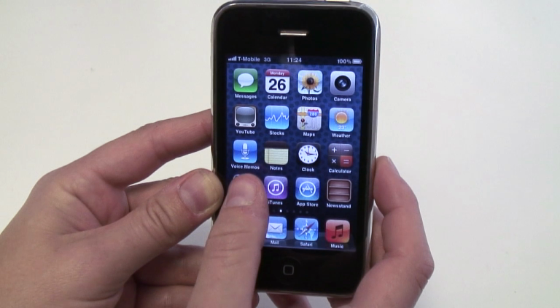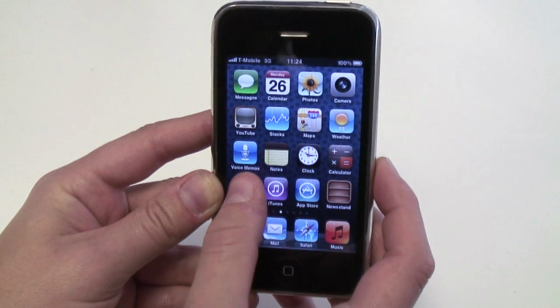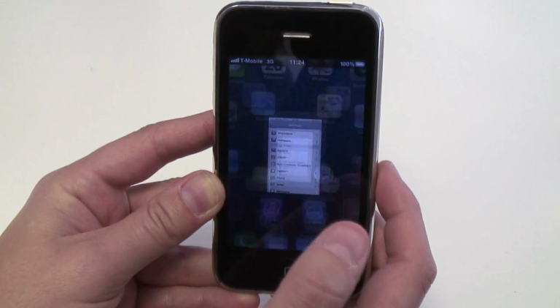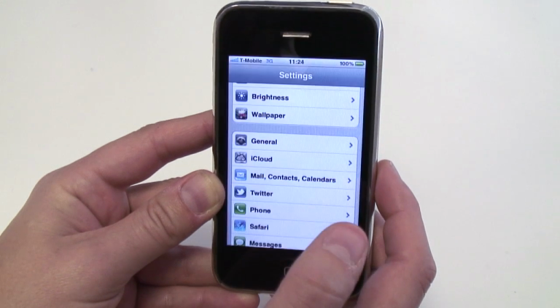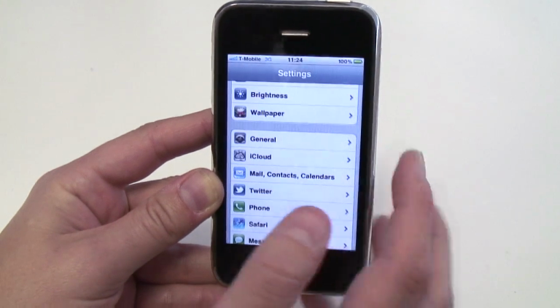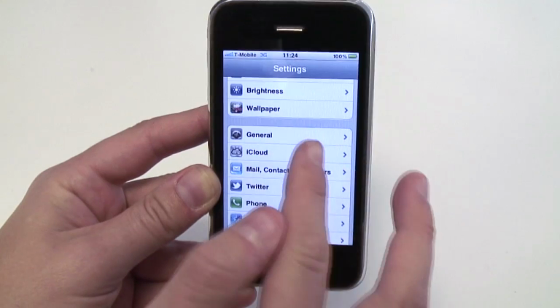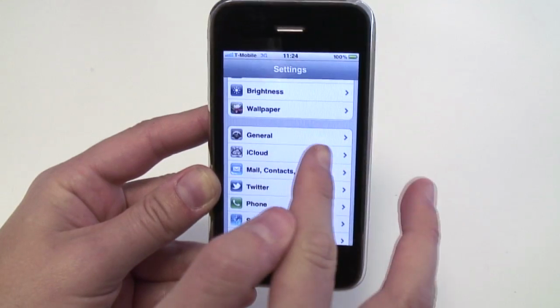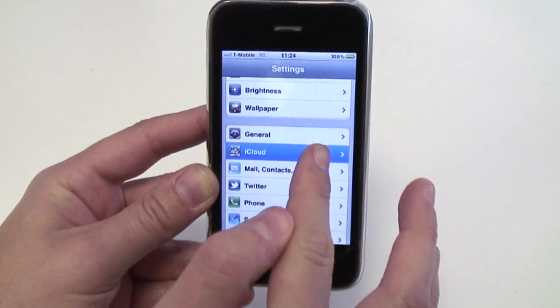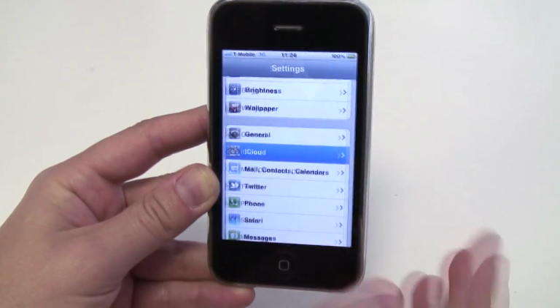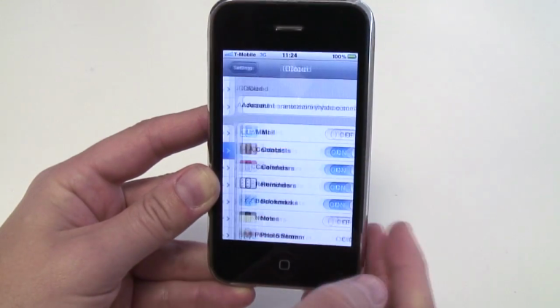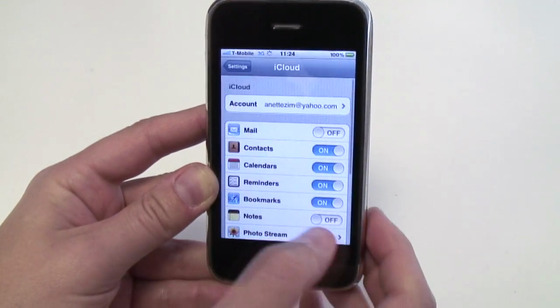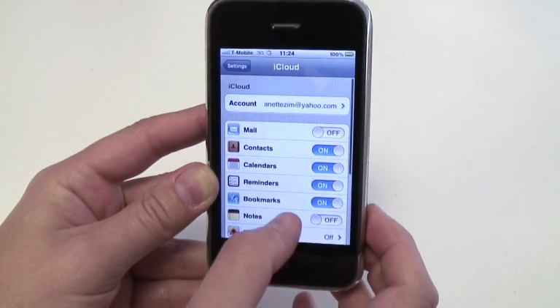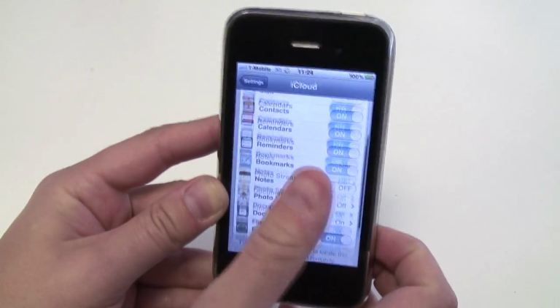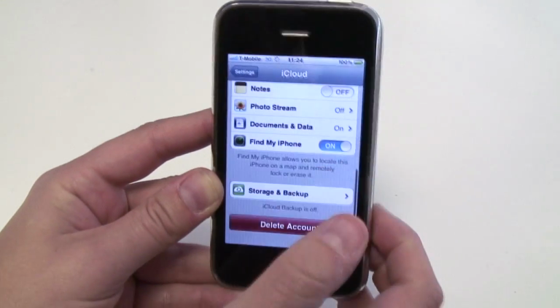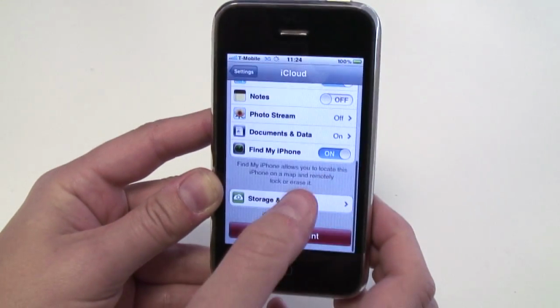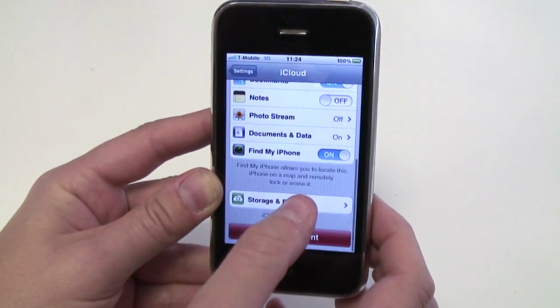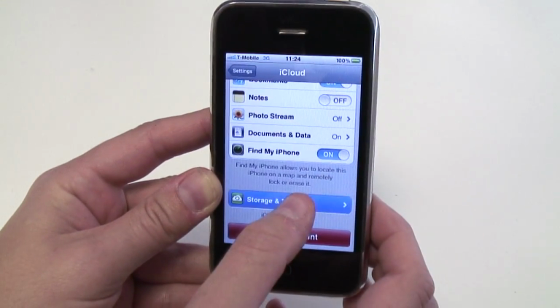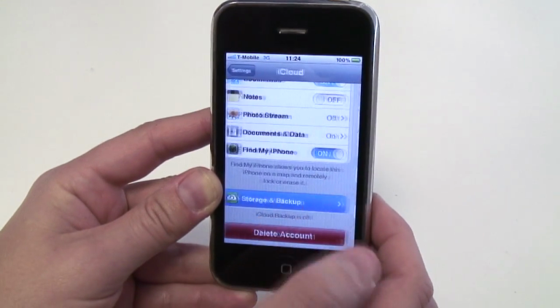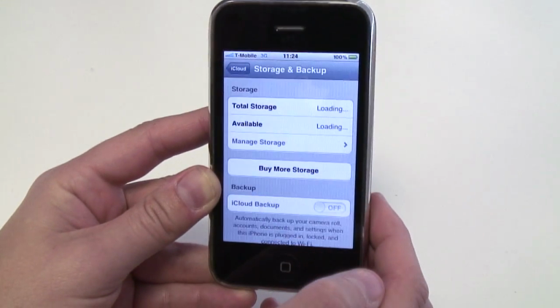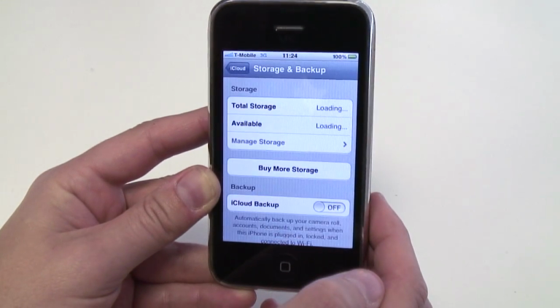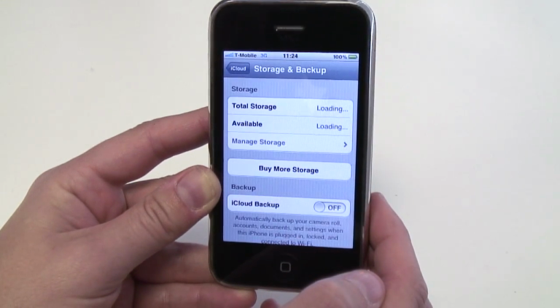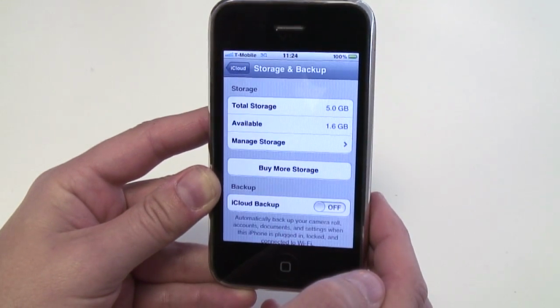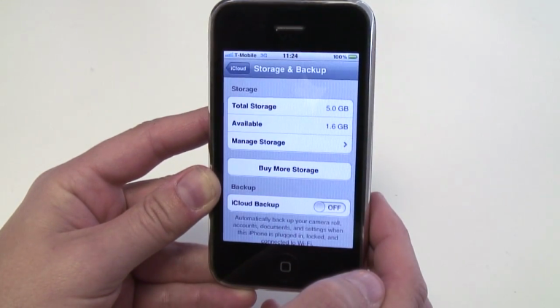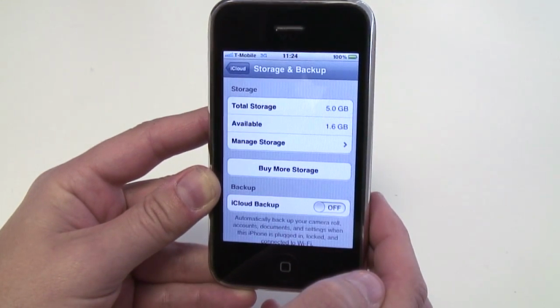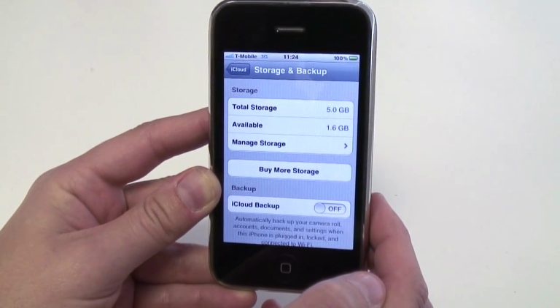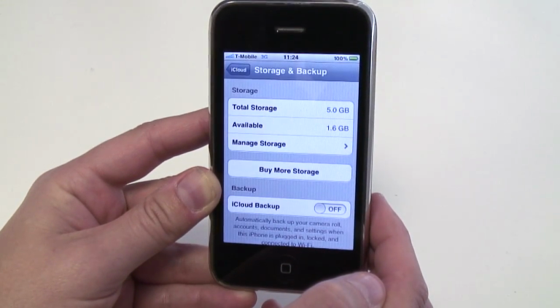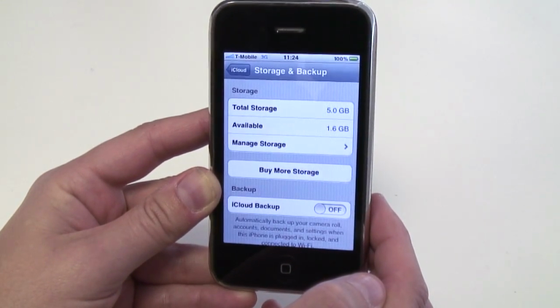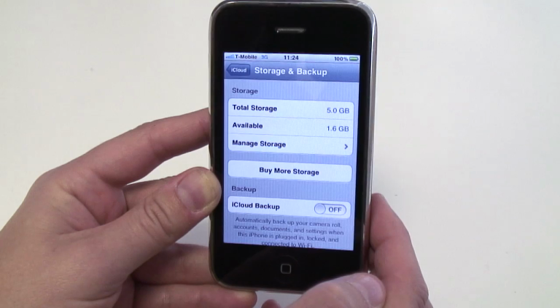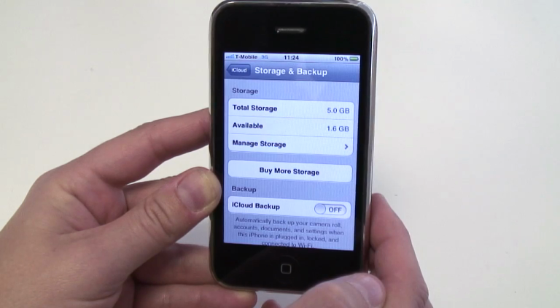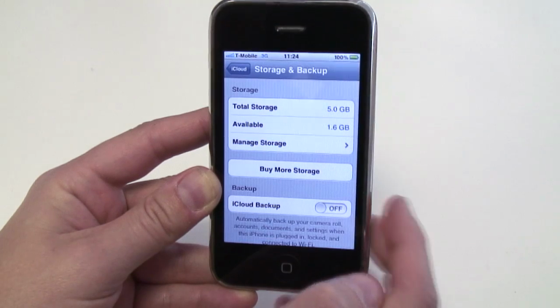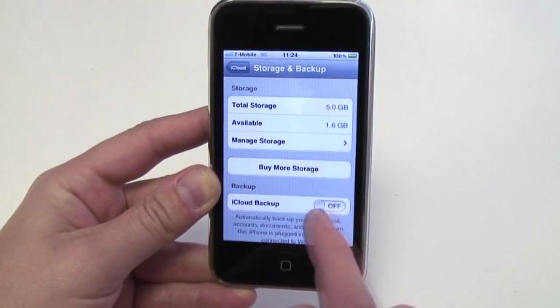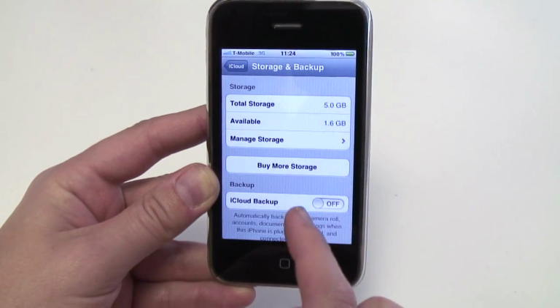In Settings, go to iCloud, then Storage and Backup. If iCloud Backup is switched on,